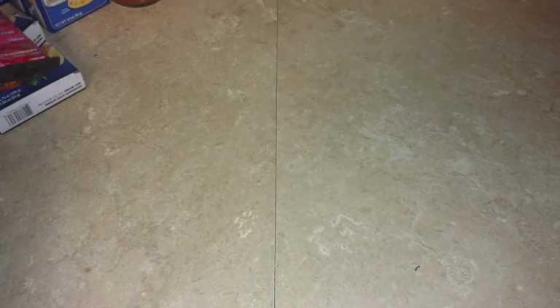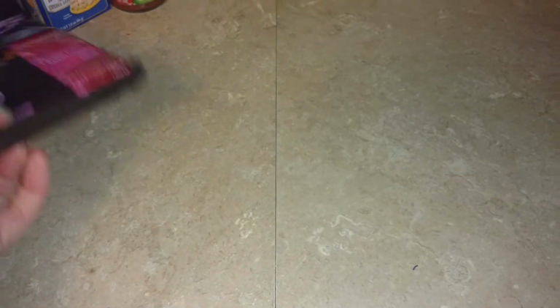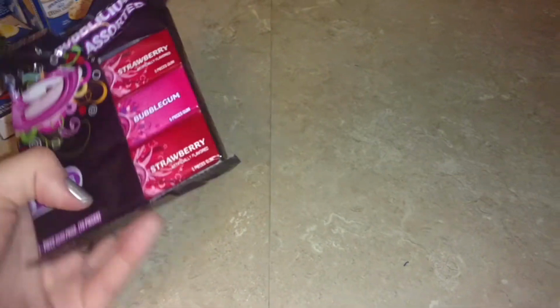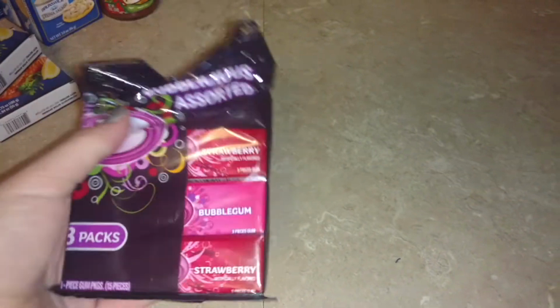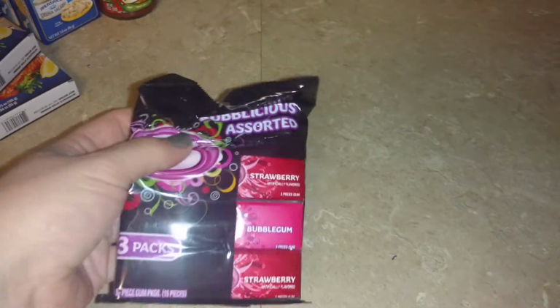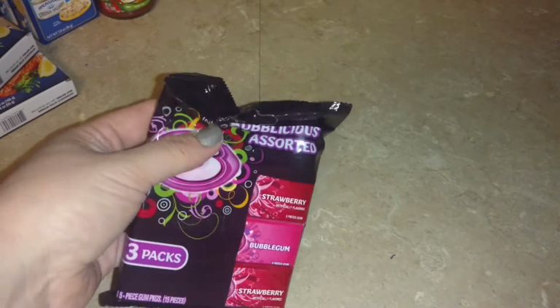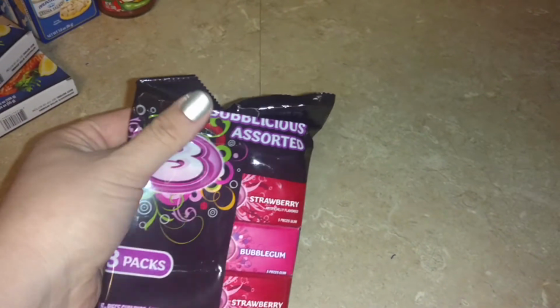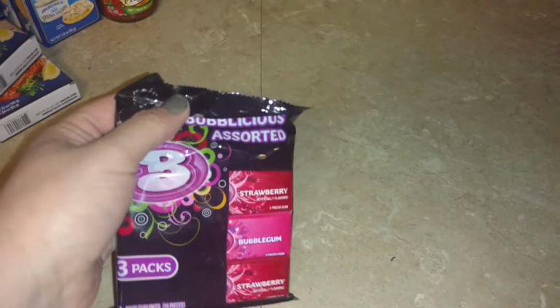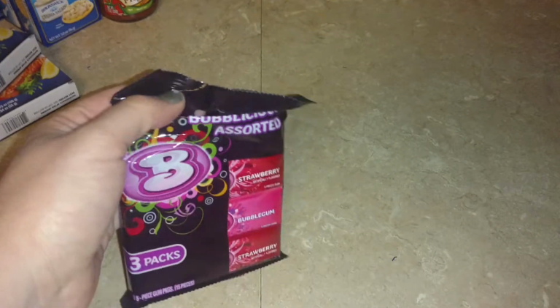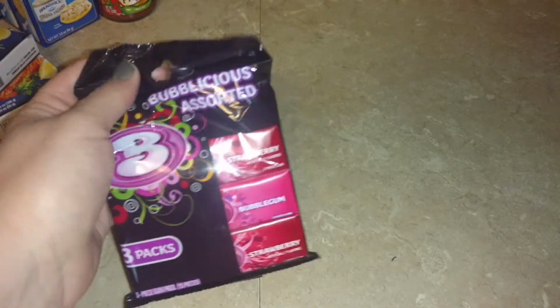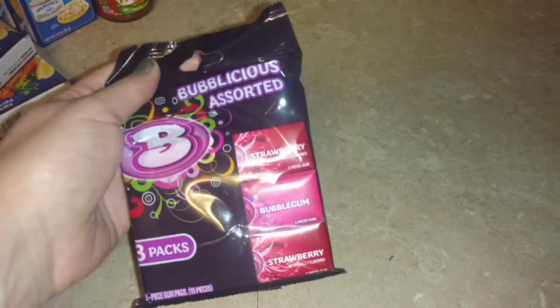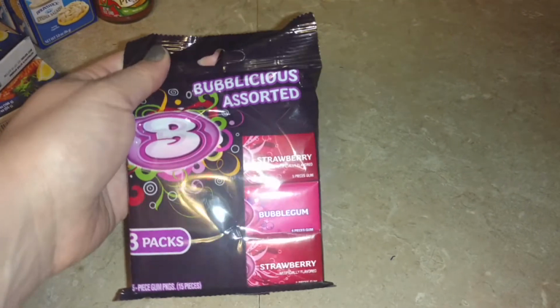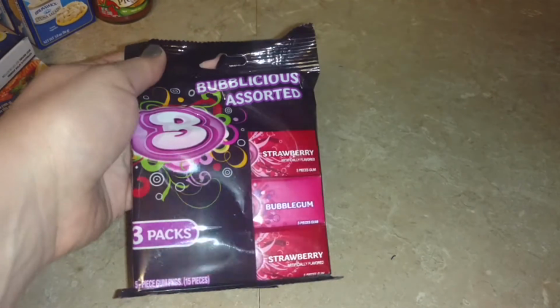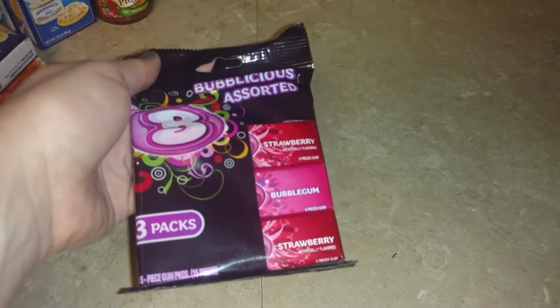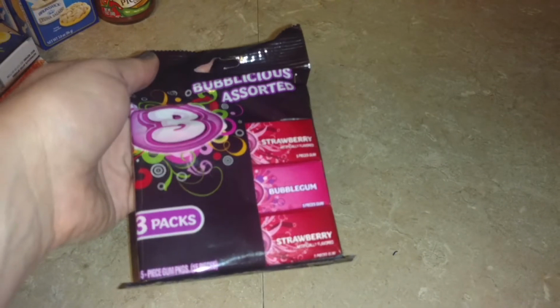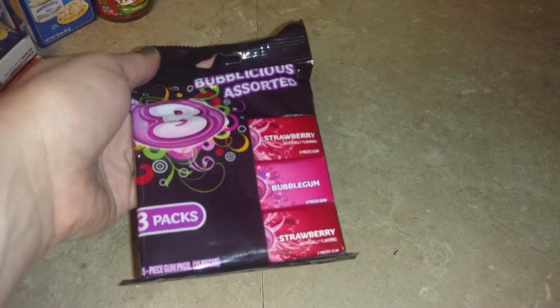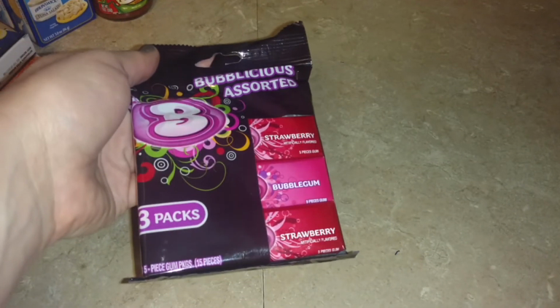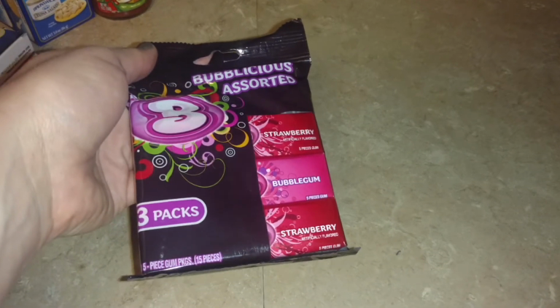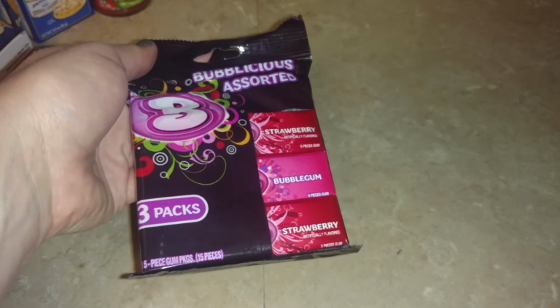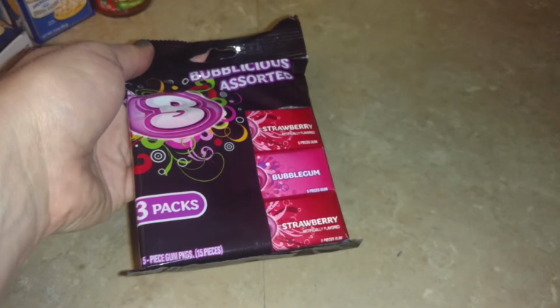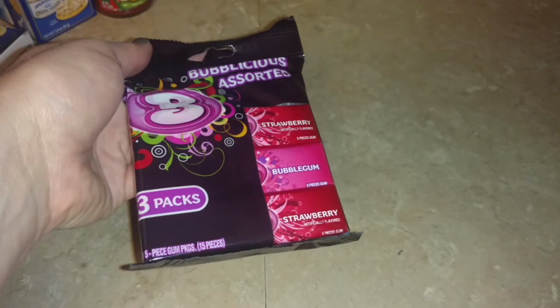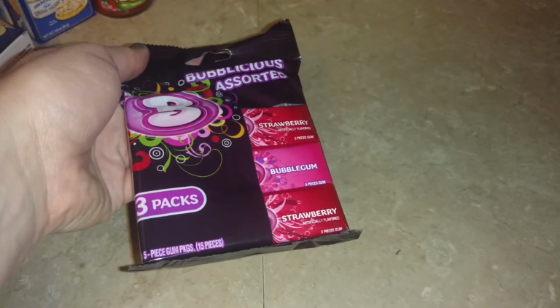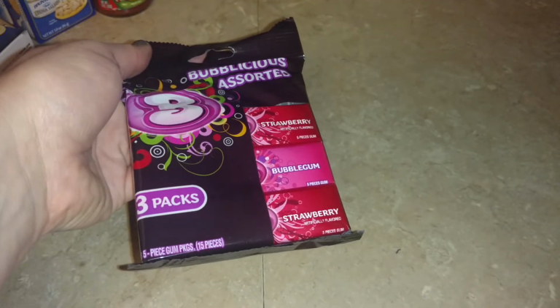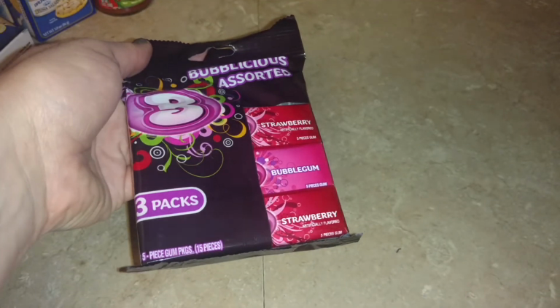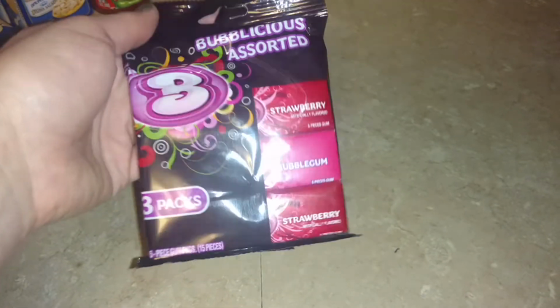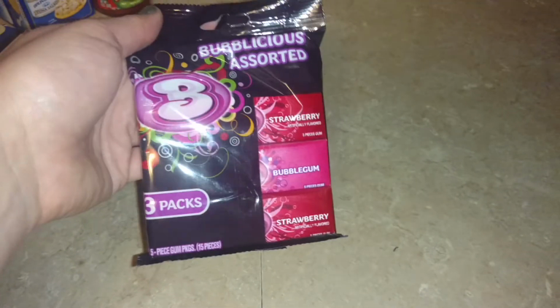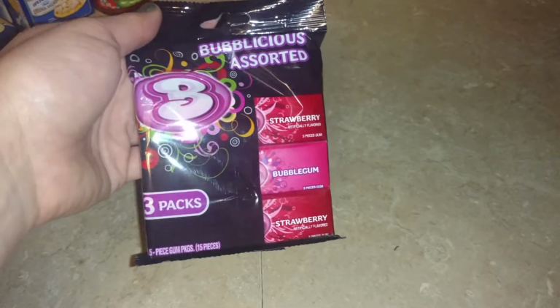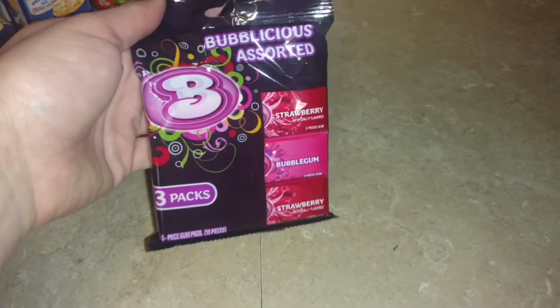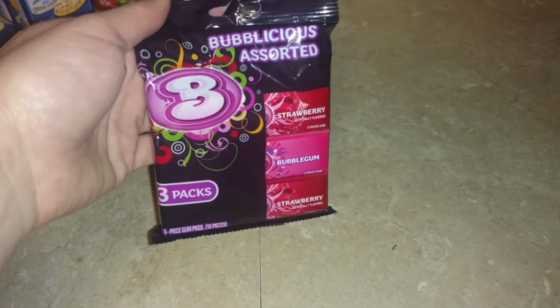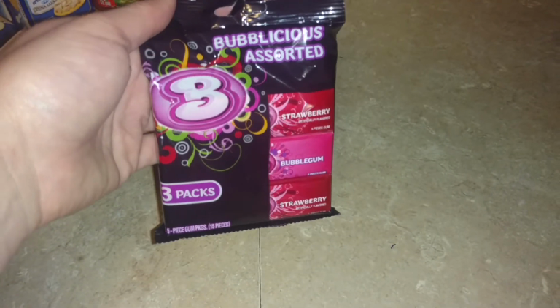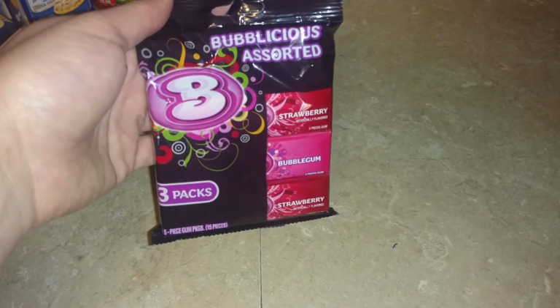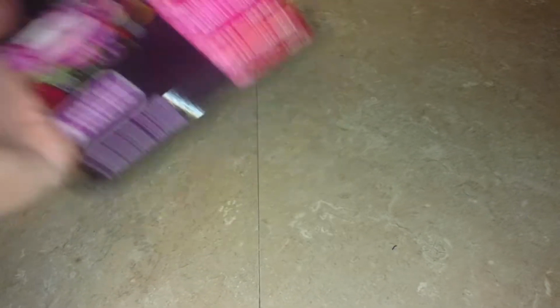My daughter wanted some bubblegum, so this is the pack she picked out — the strawberry and bubblegum flavors. Actually, two strawberry and one bubblegum flavor.